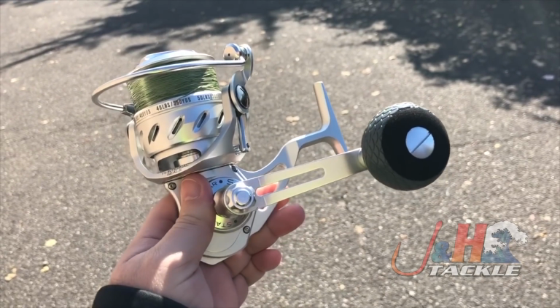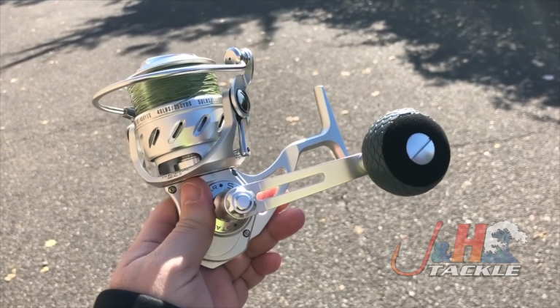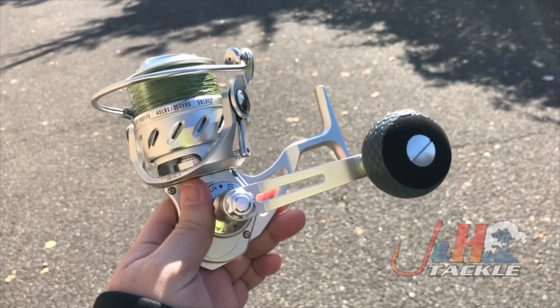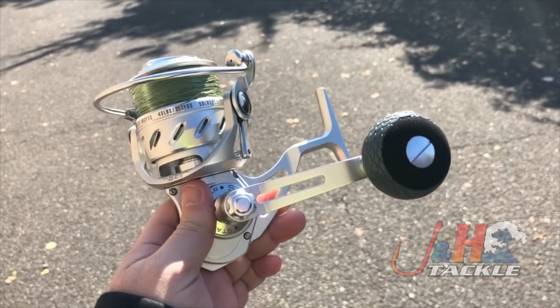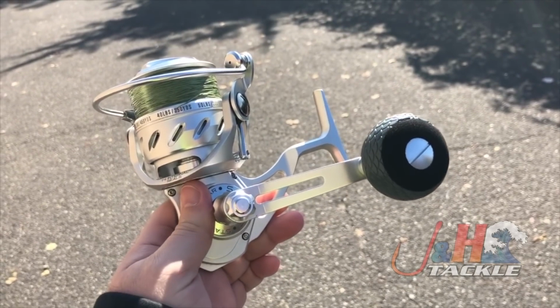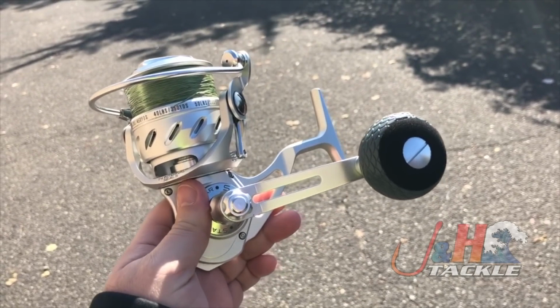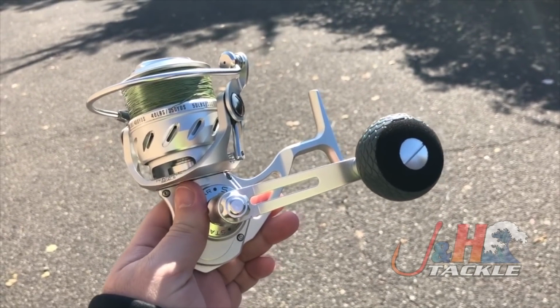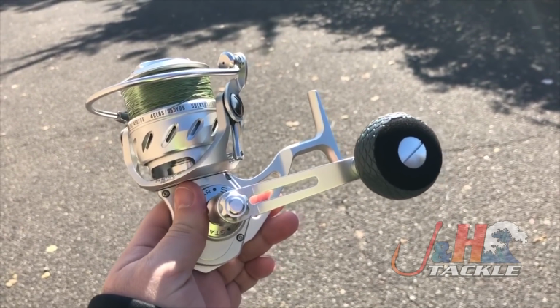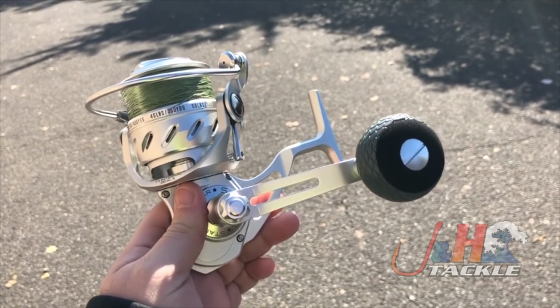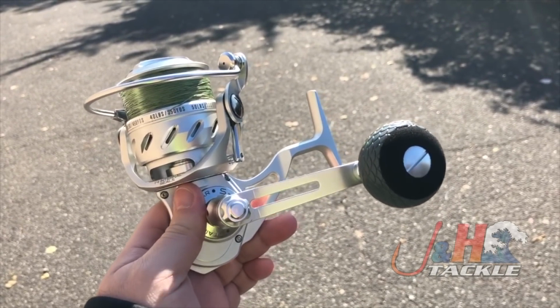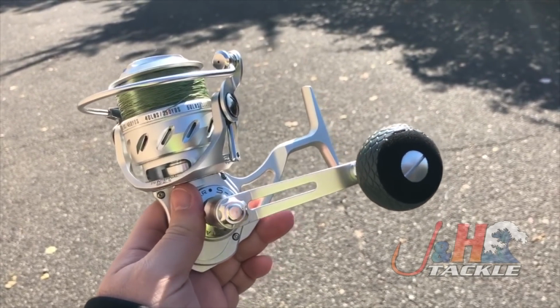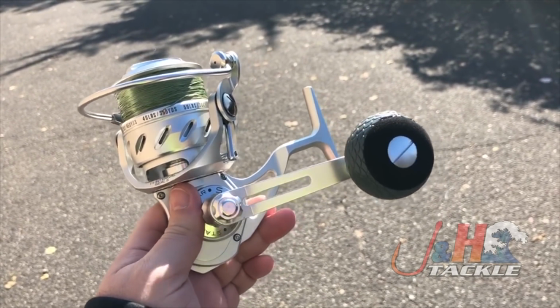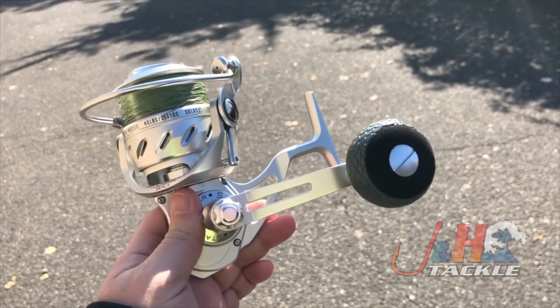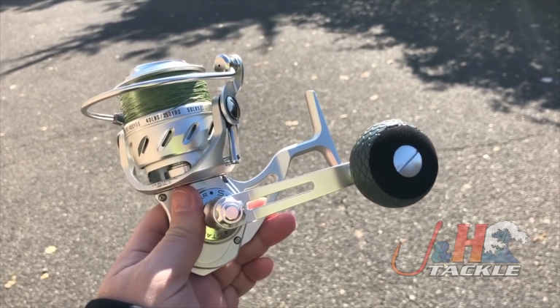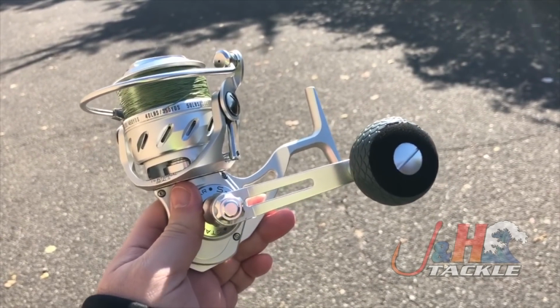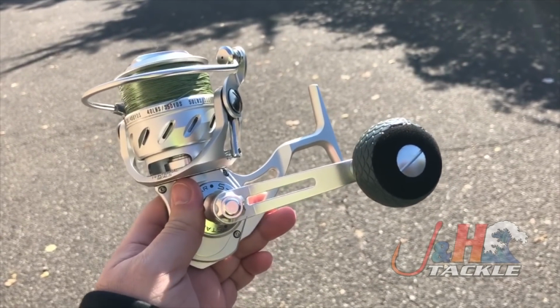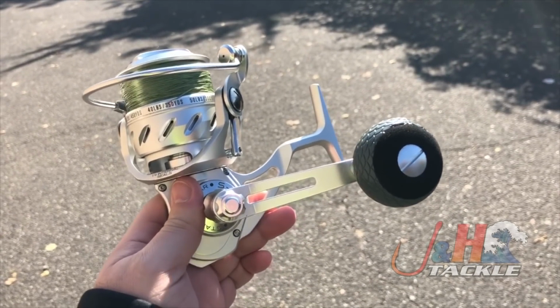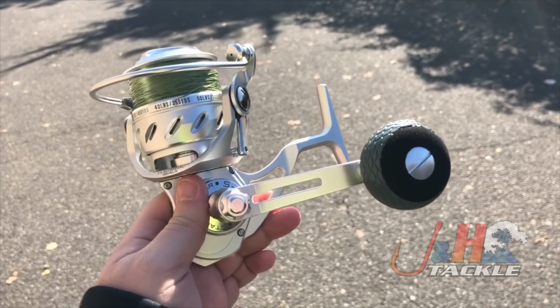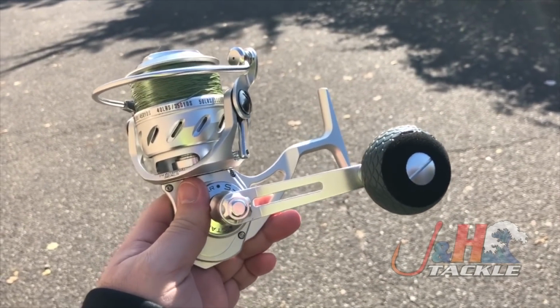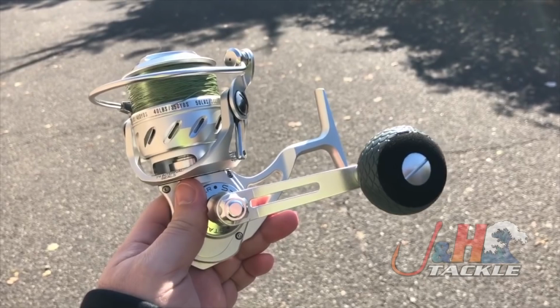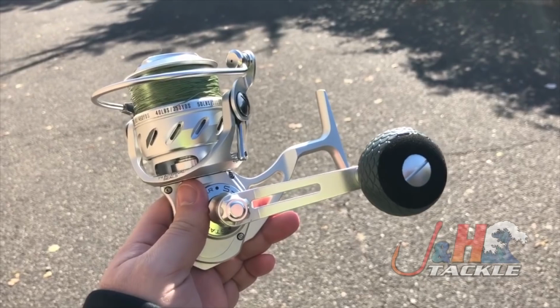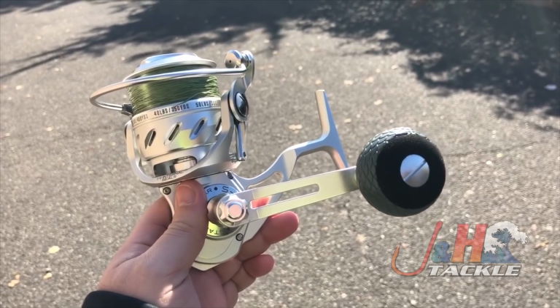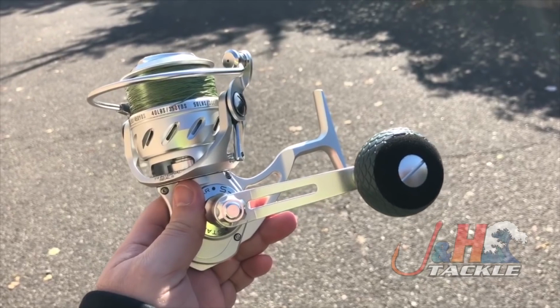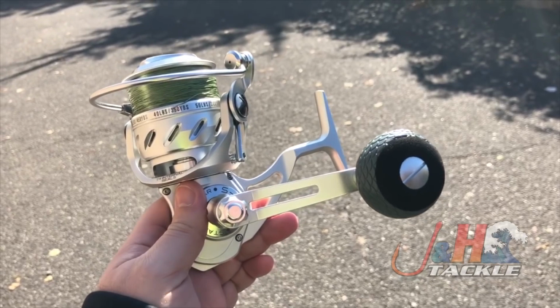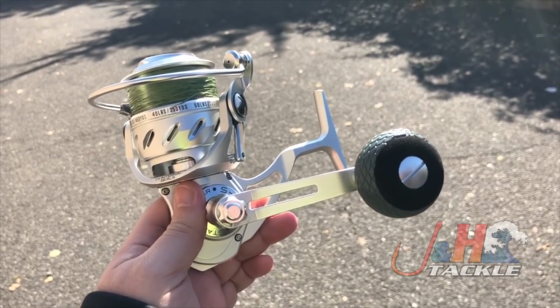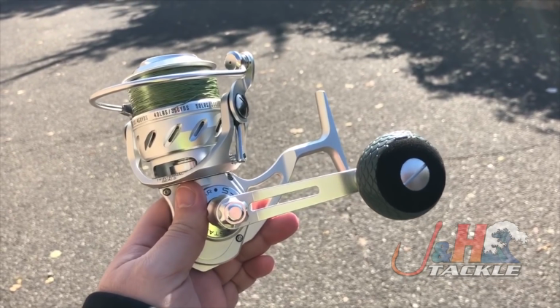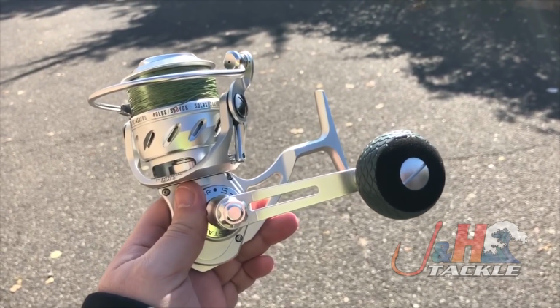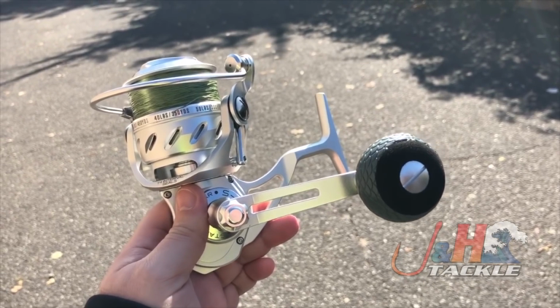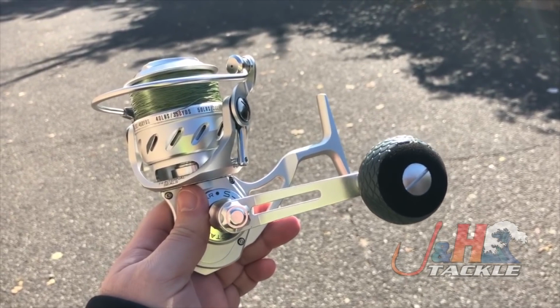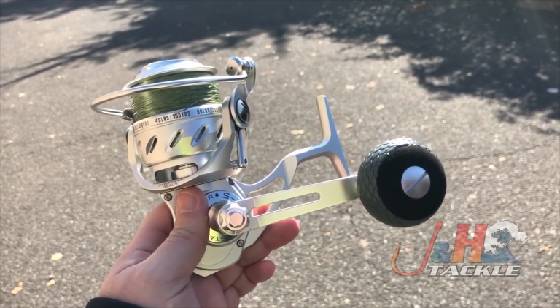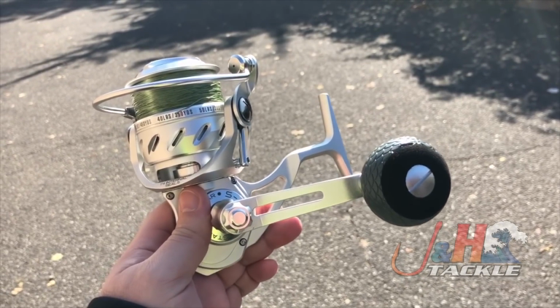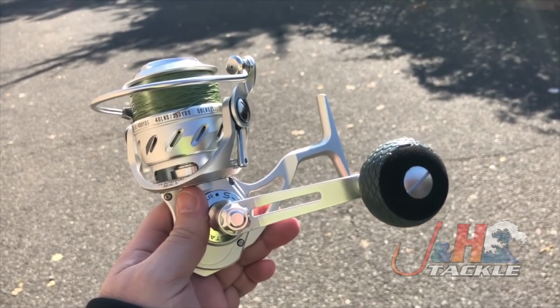So check it out — it's the Tsunami Salt Deck 6000 spinning reel, and you can pre-order one now at jnh.com.